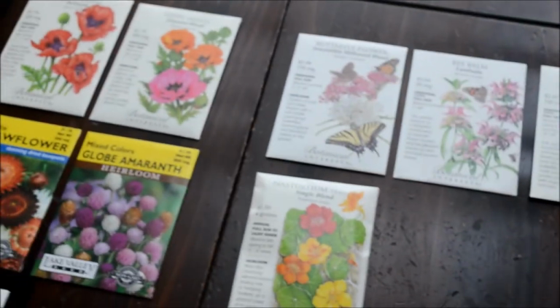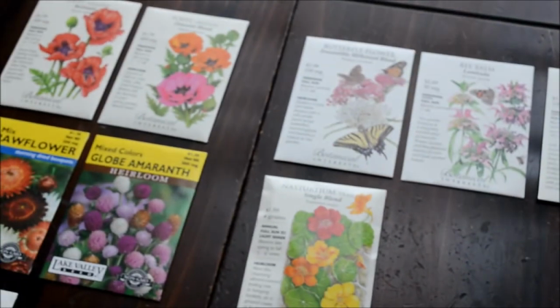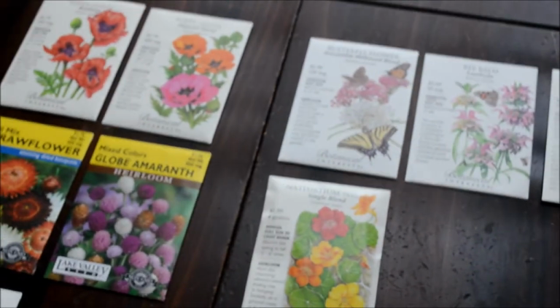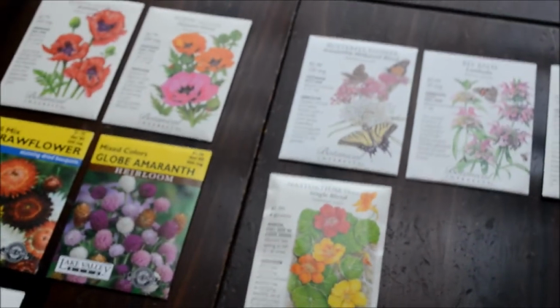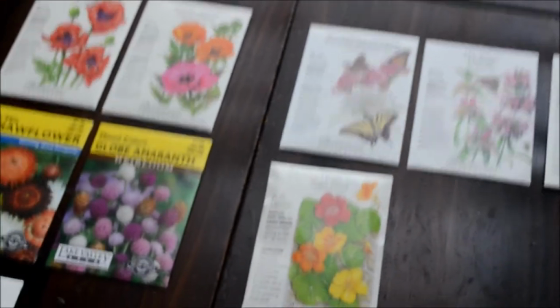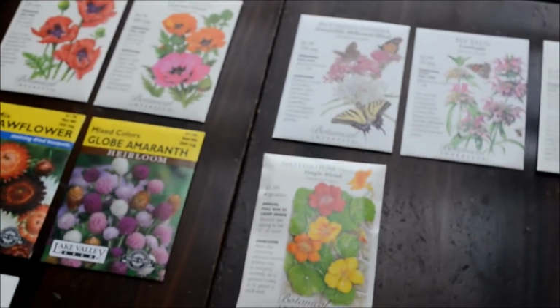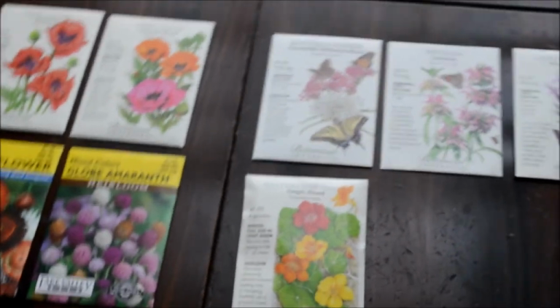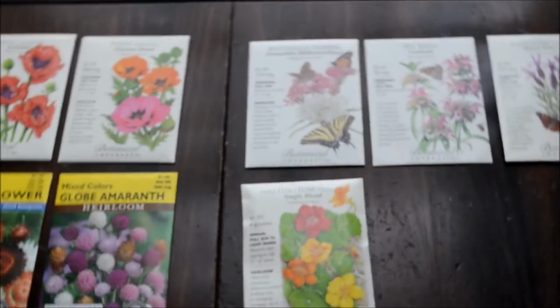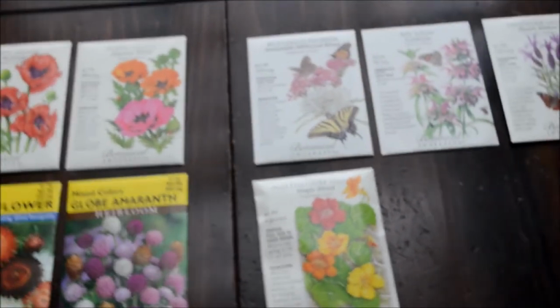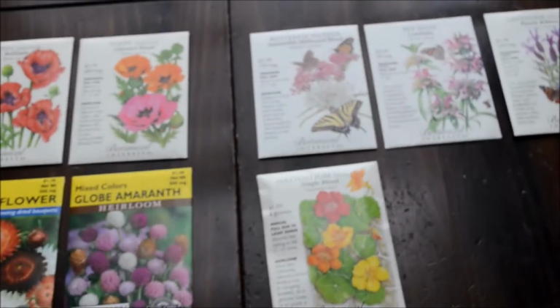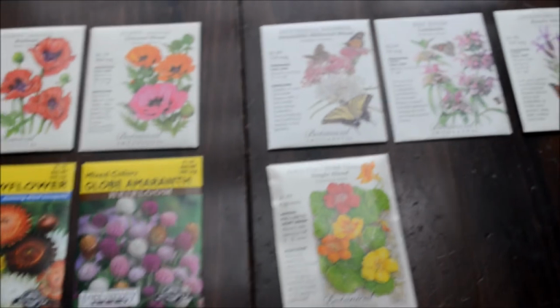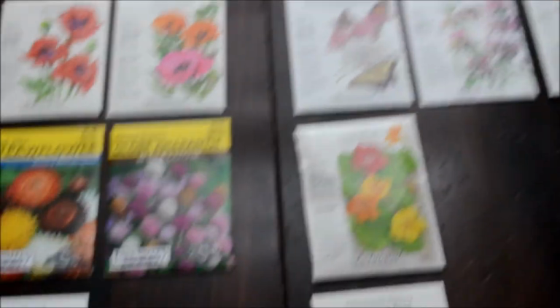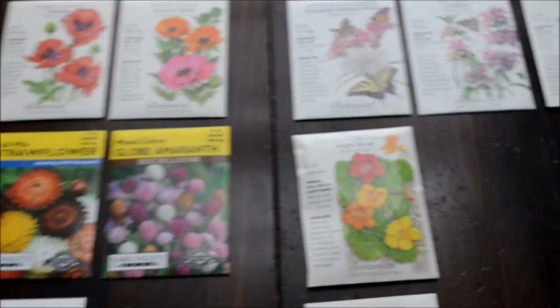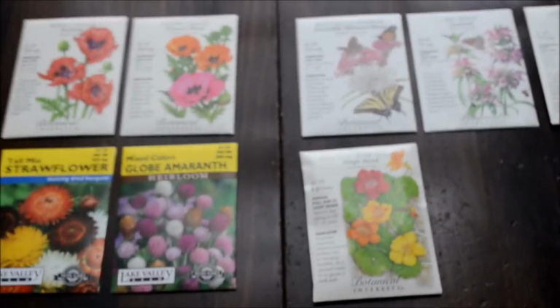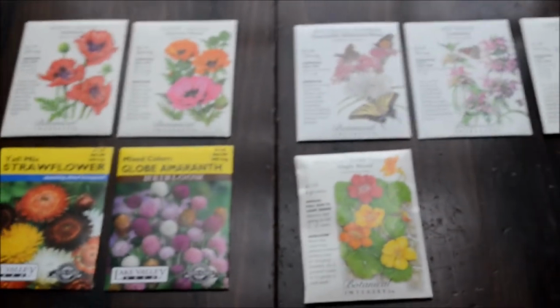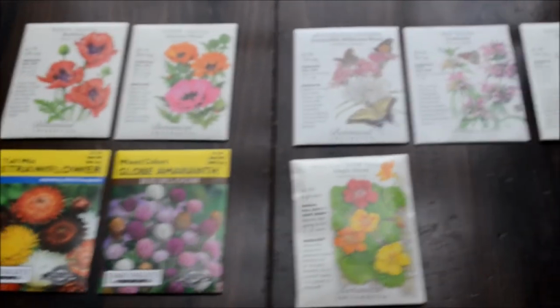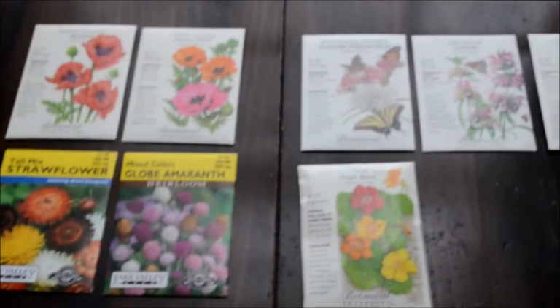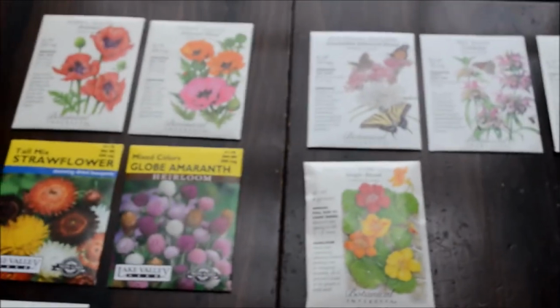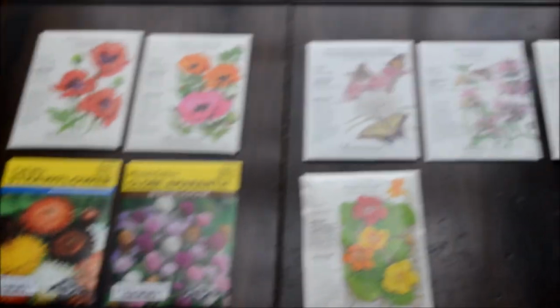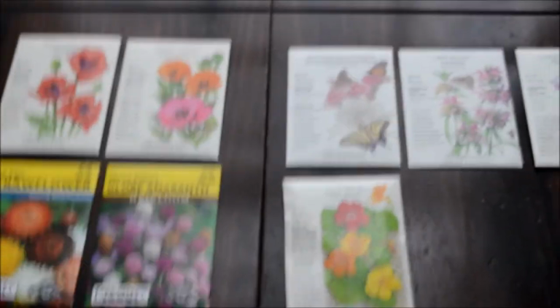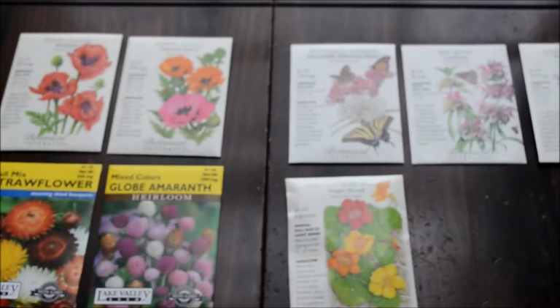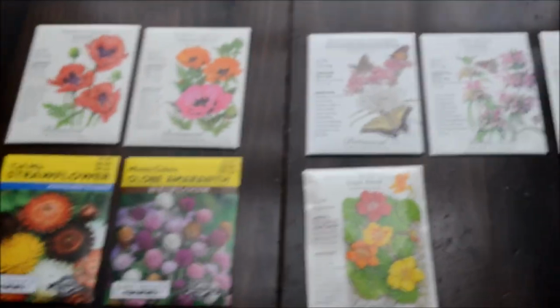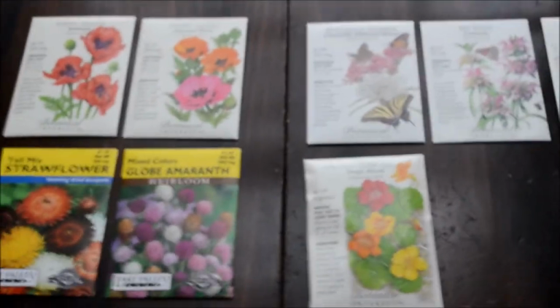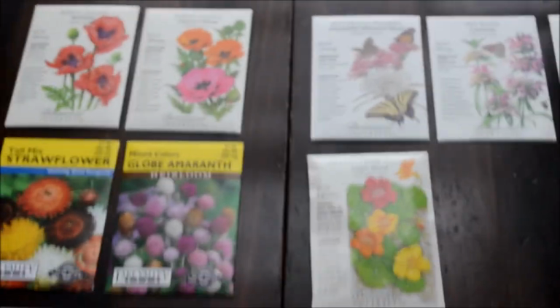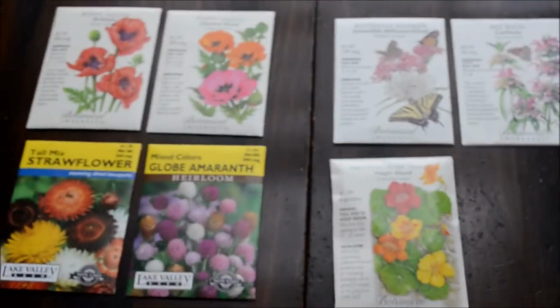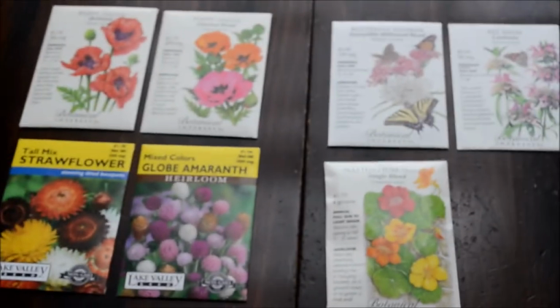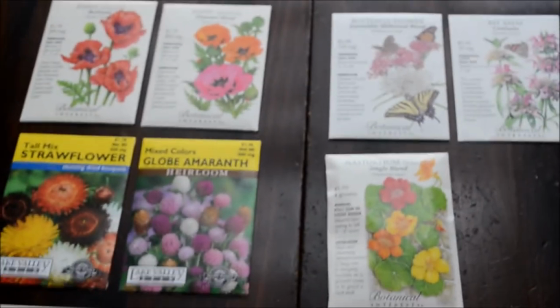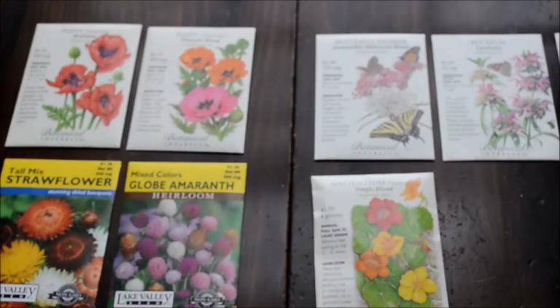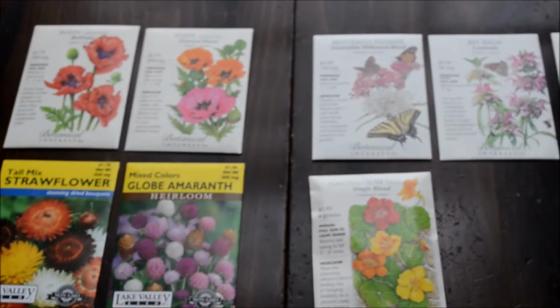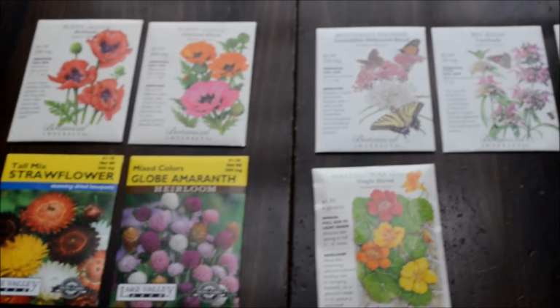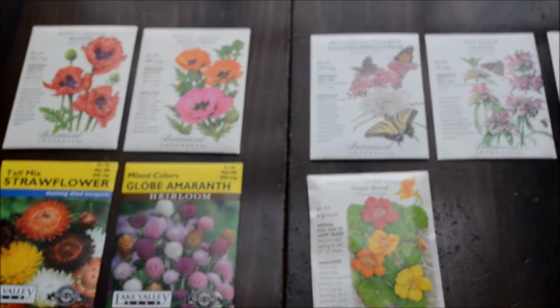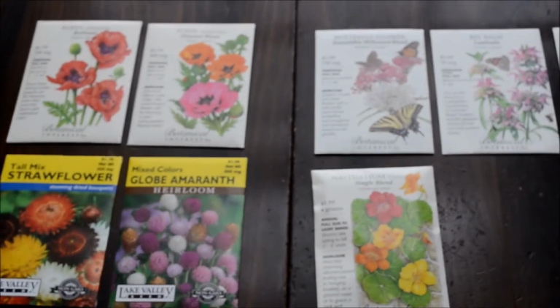We have a lot of plans for the garden this year — all the raised beds and putting gravel in between the walkways. We'll keep you posted.